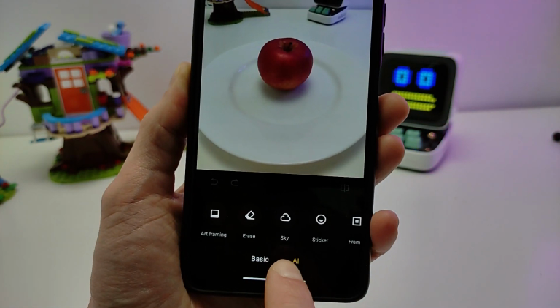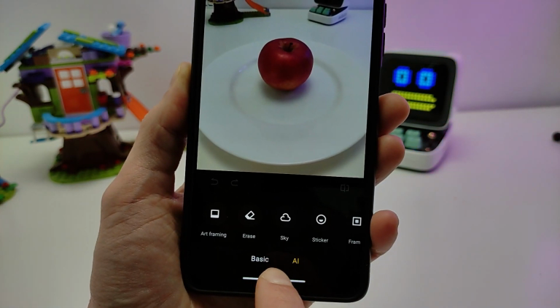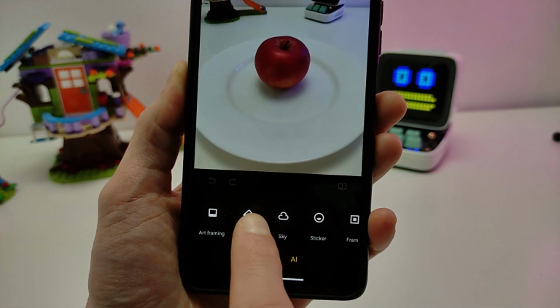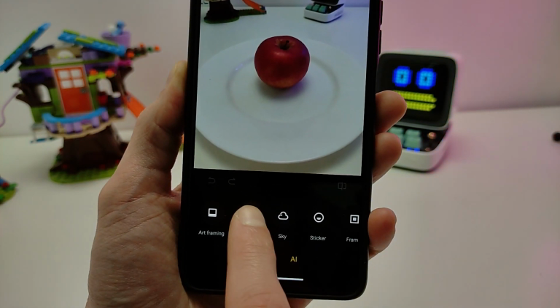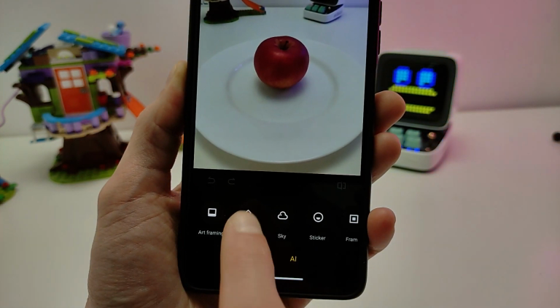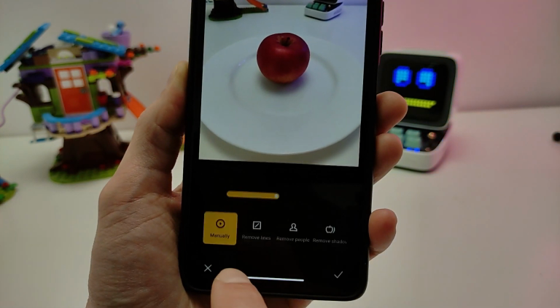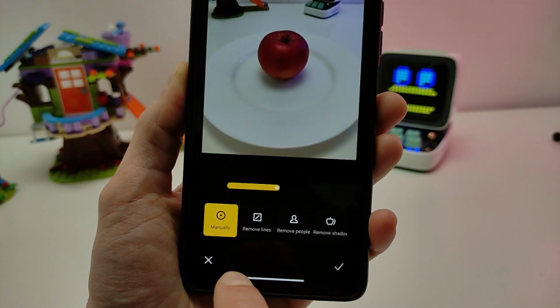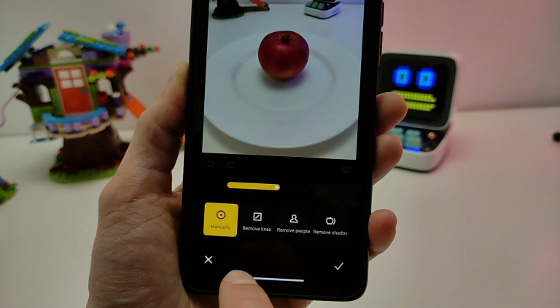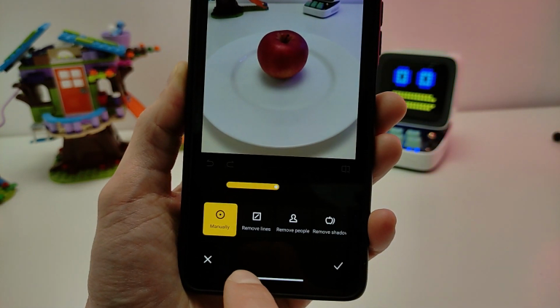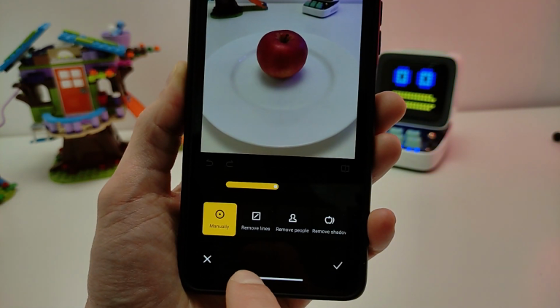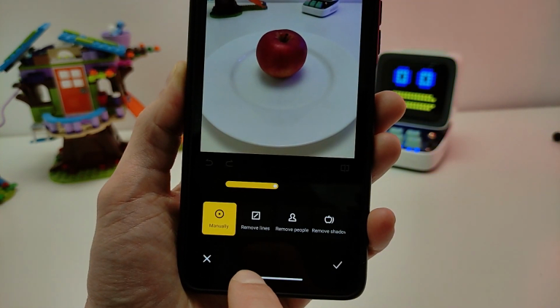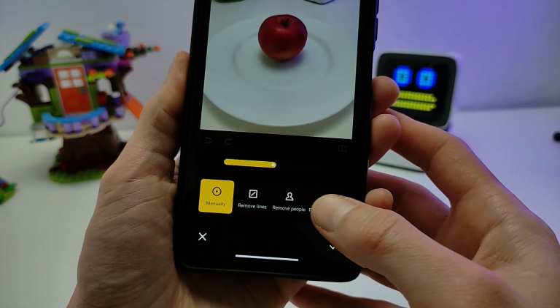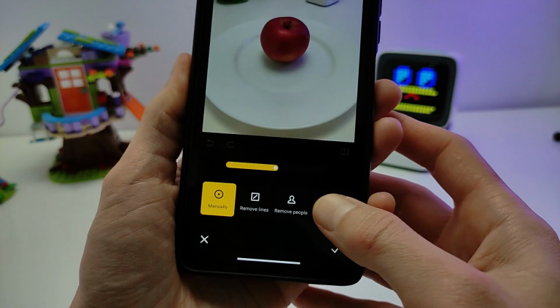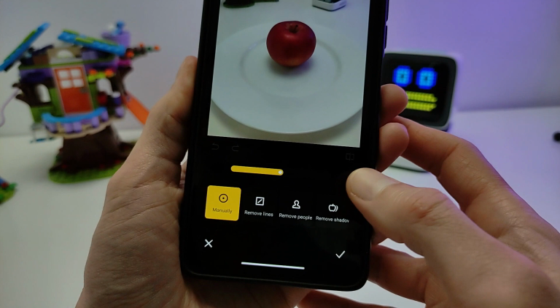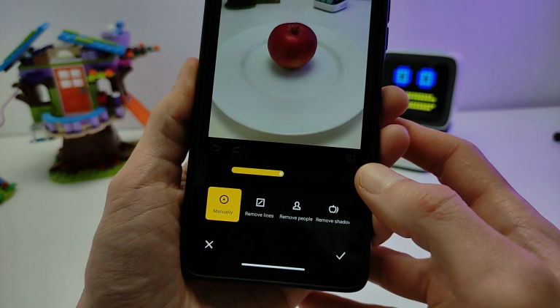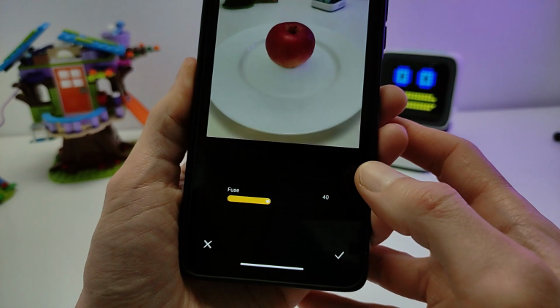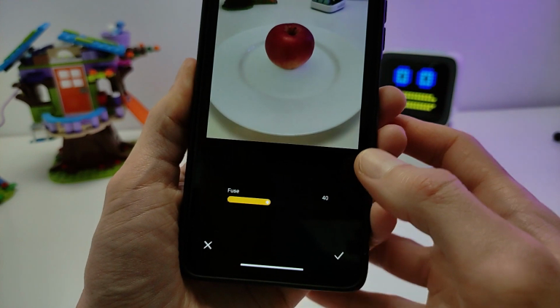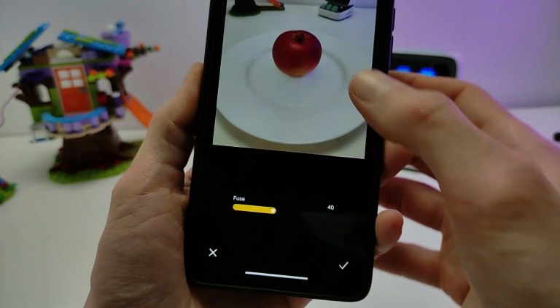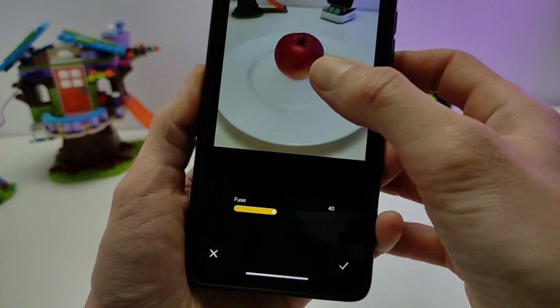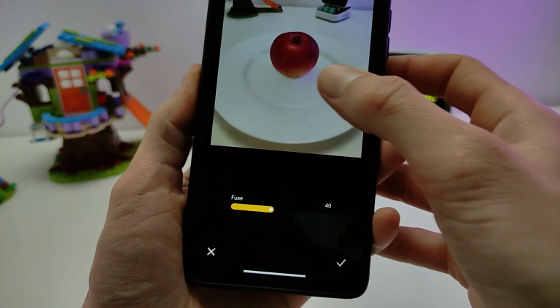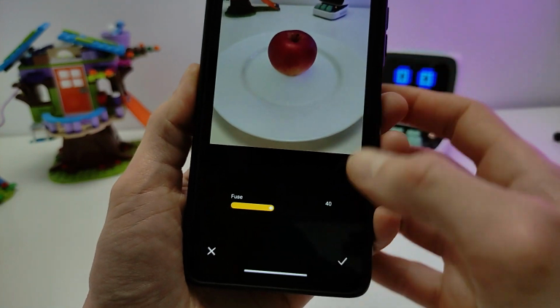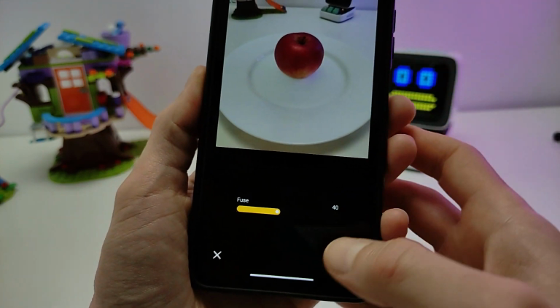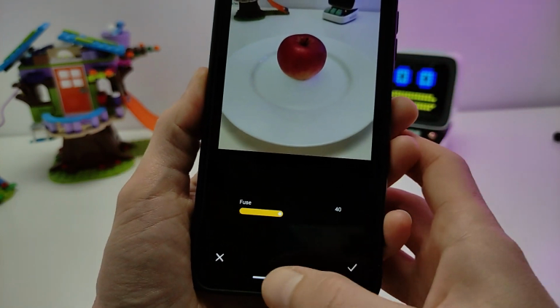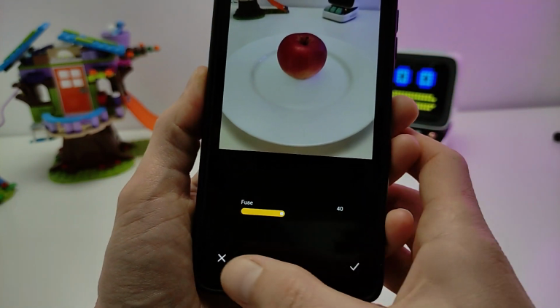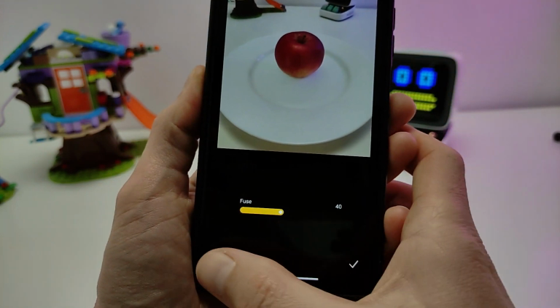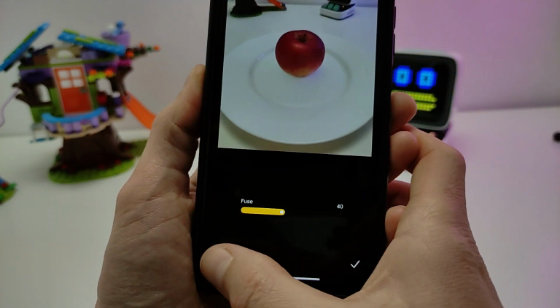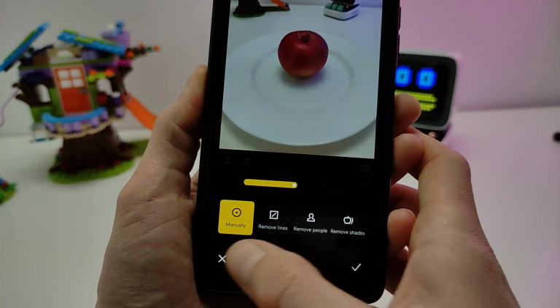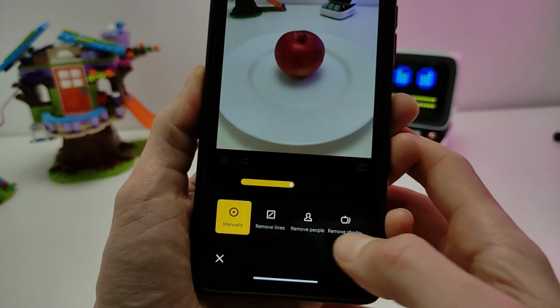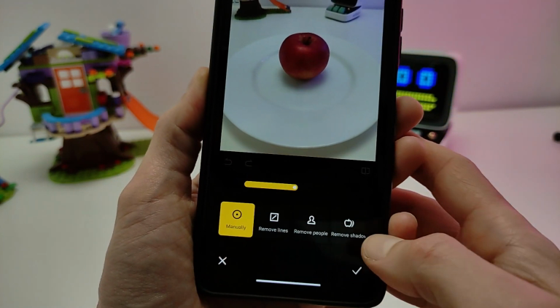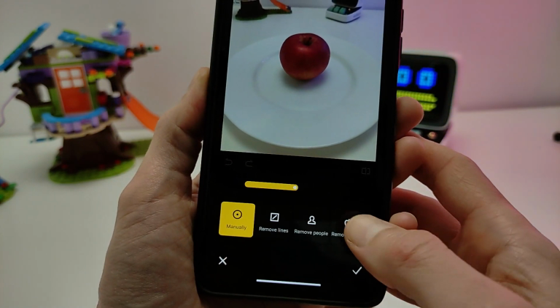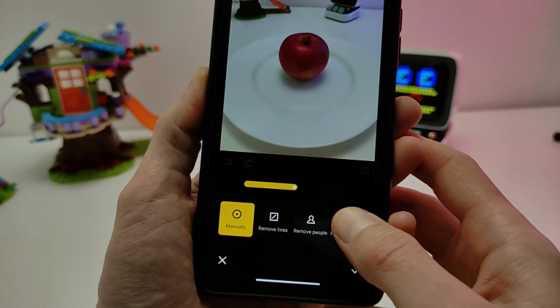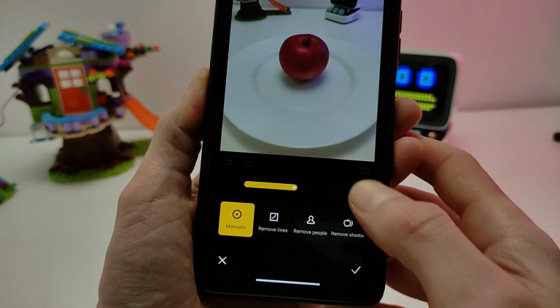Next photo — apple and plate. Testing the AI shout-out removal. Click Erase, then click OK. It works!